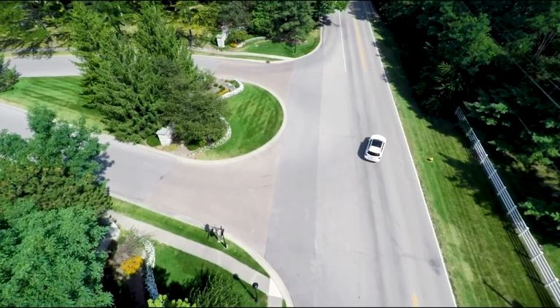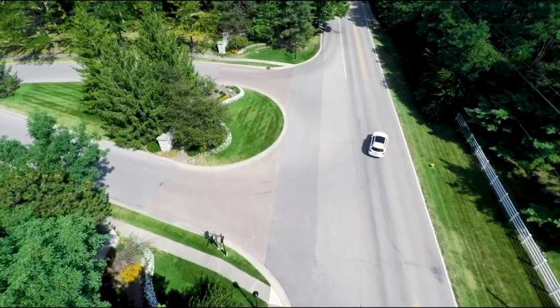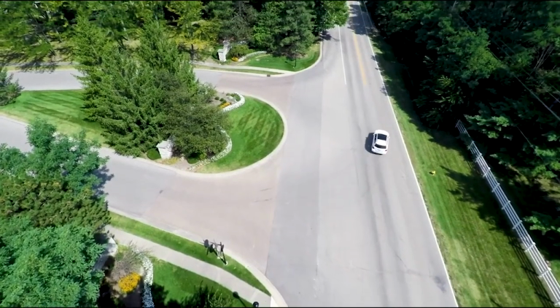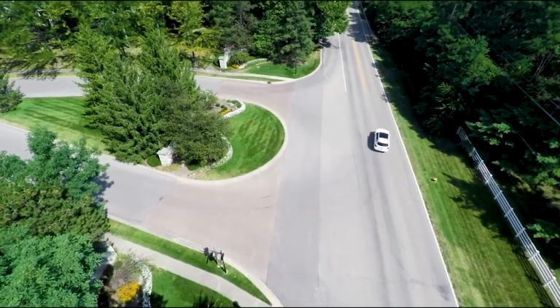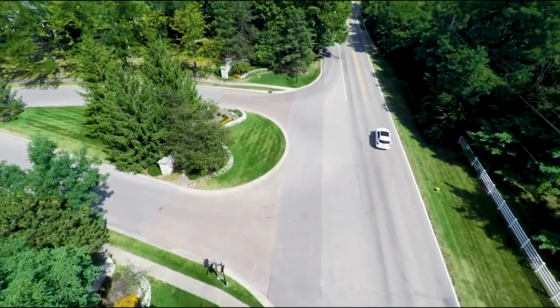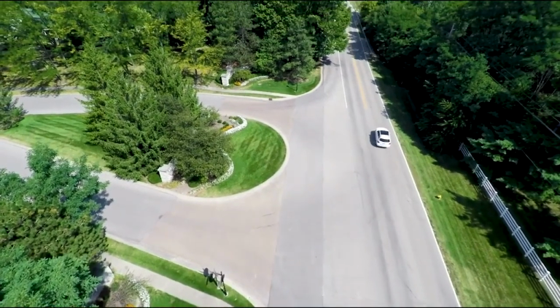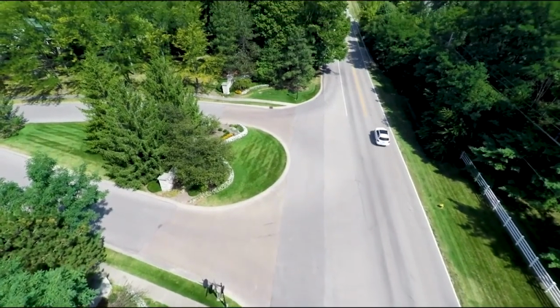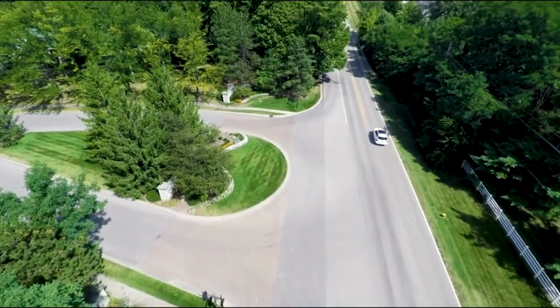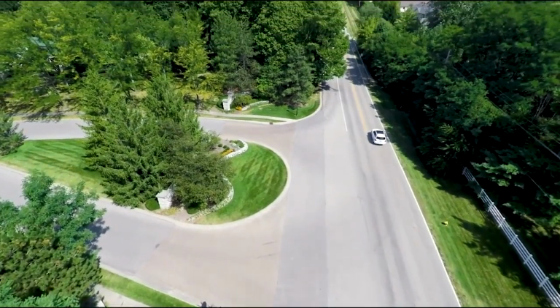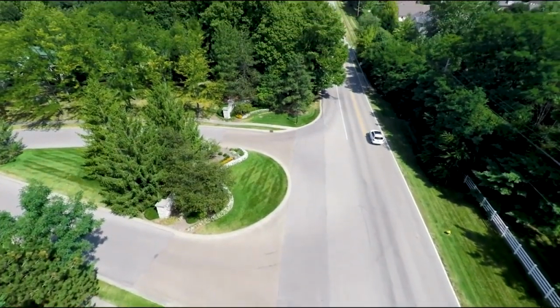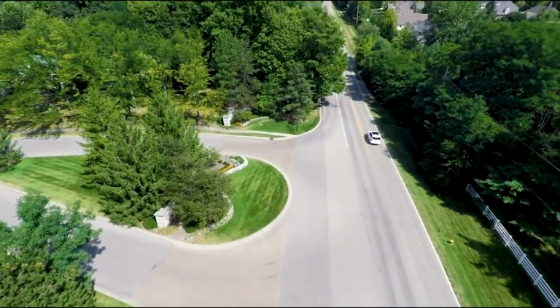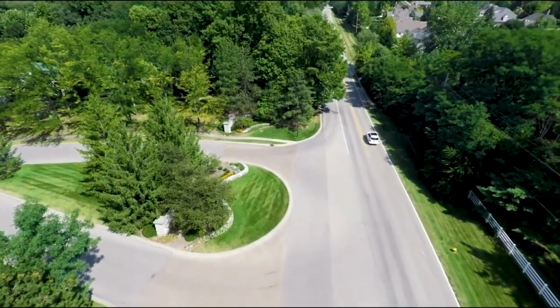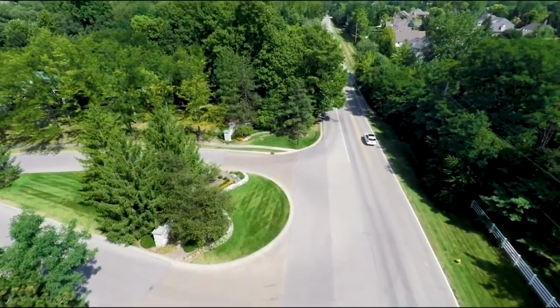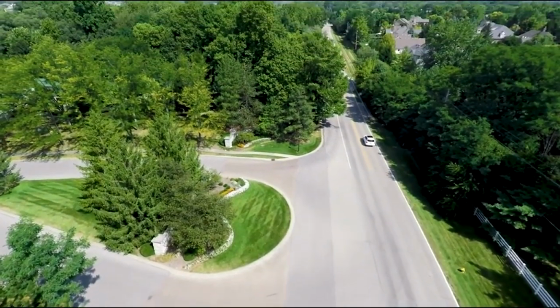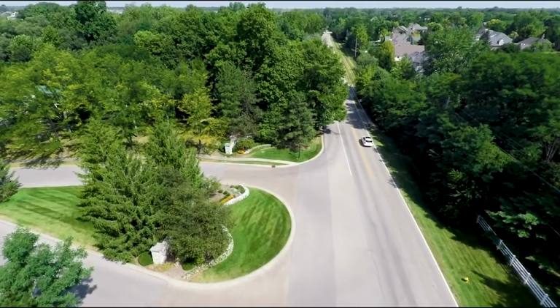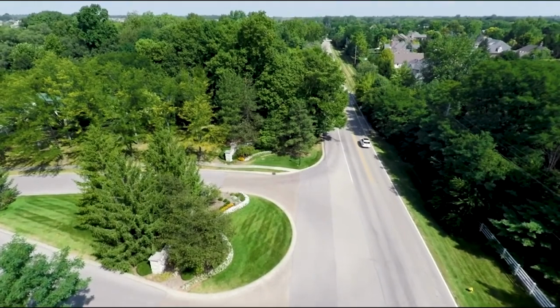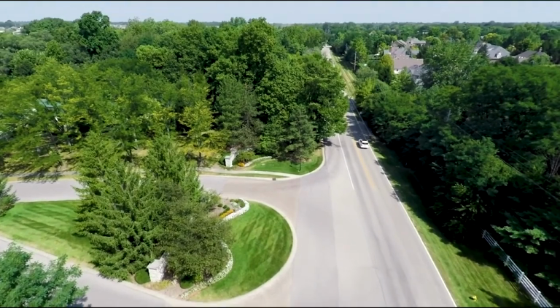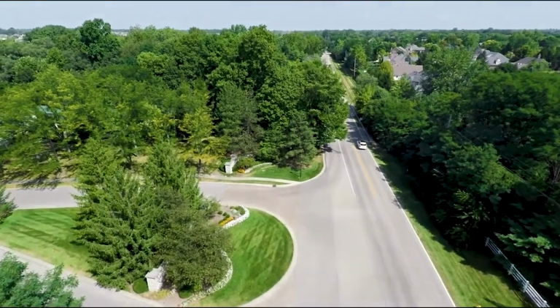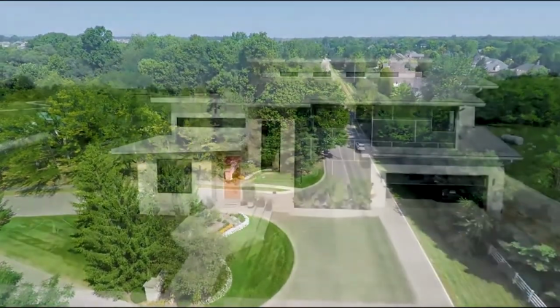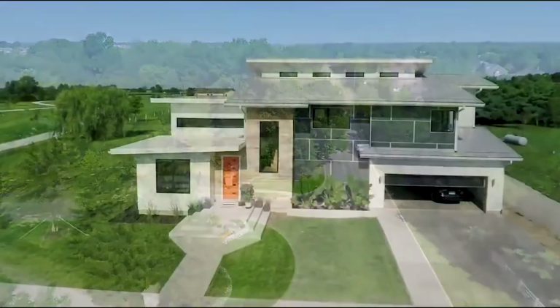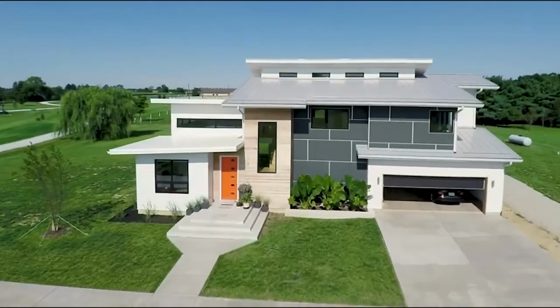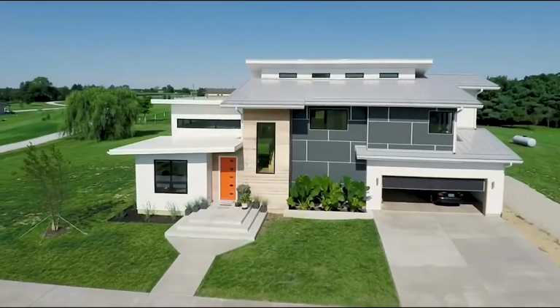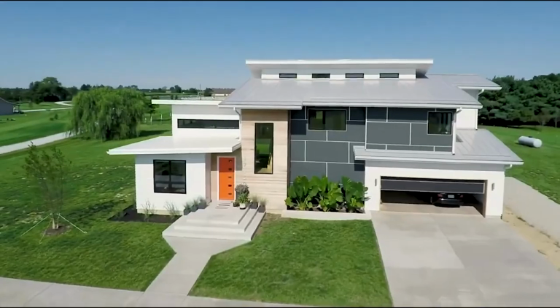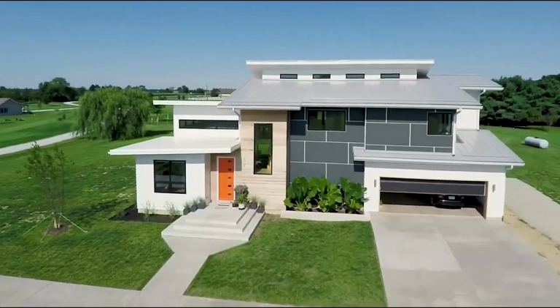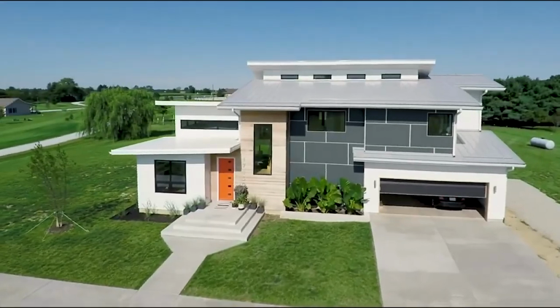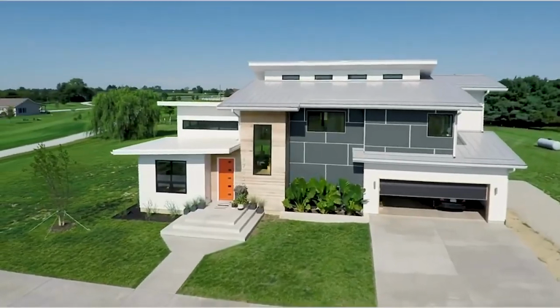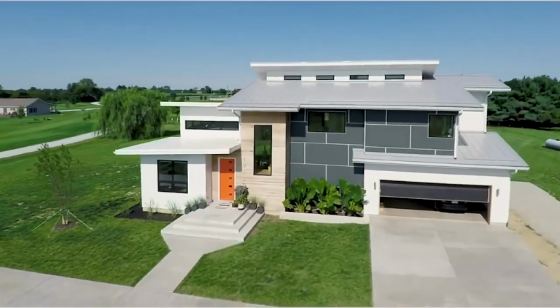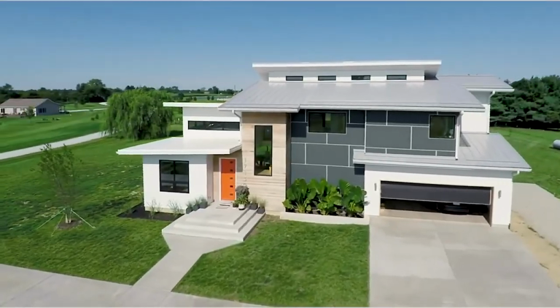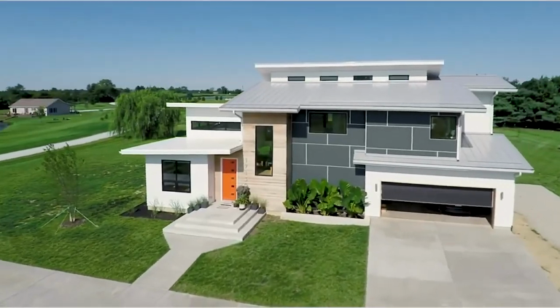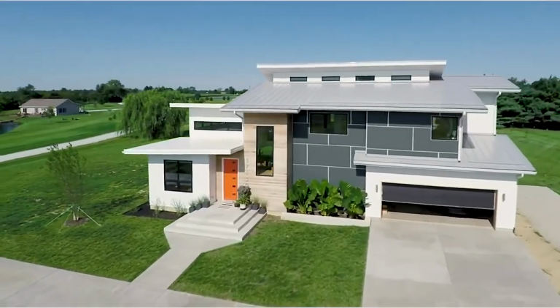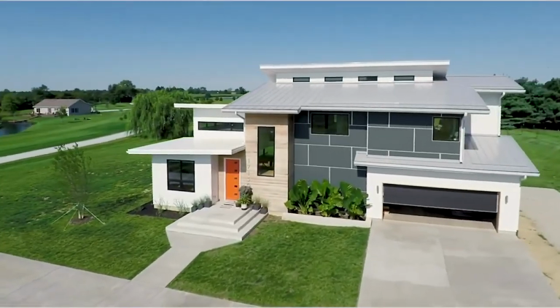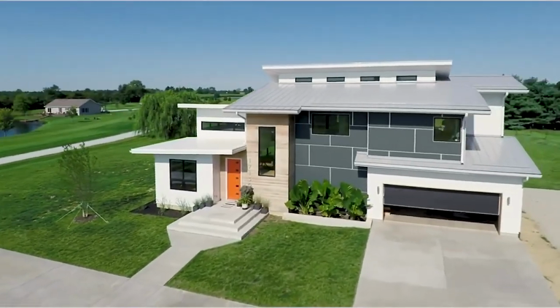In terms of installation, it's impressively simple to set up and use. This is the next generation, quietest garage door opener.